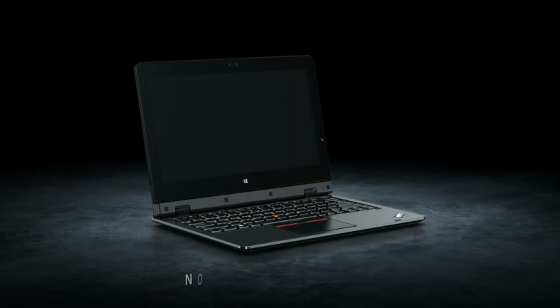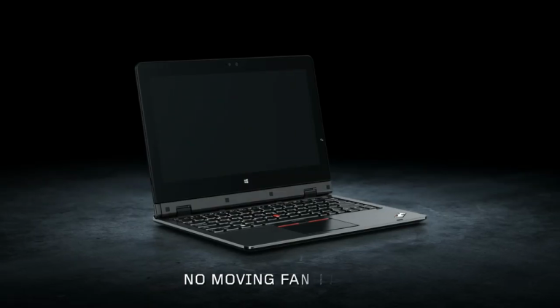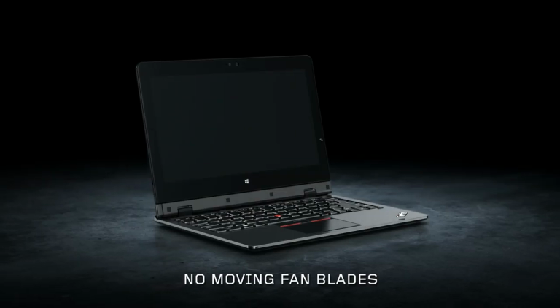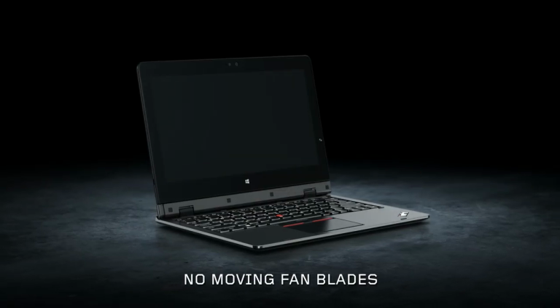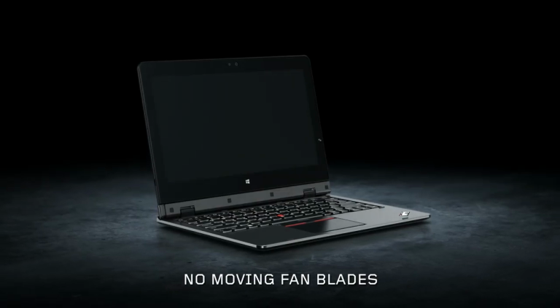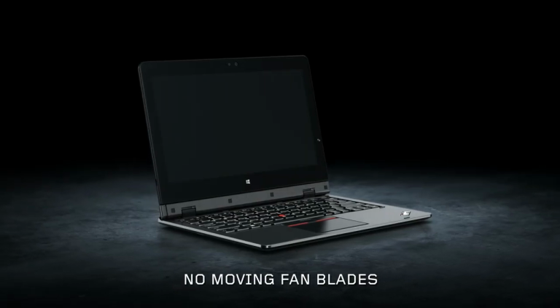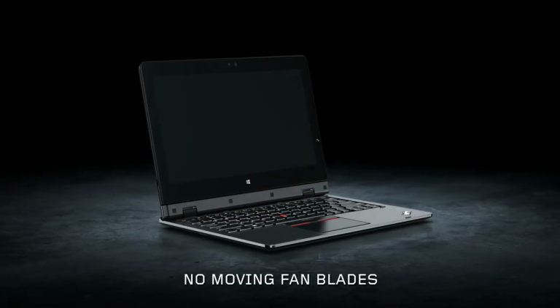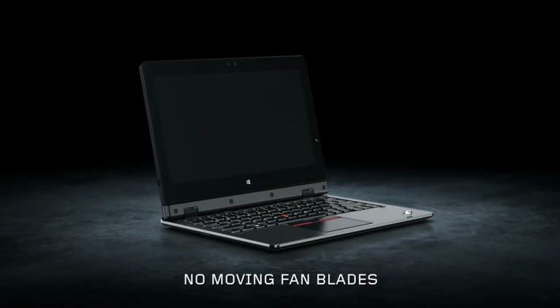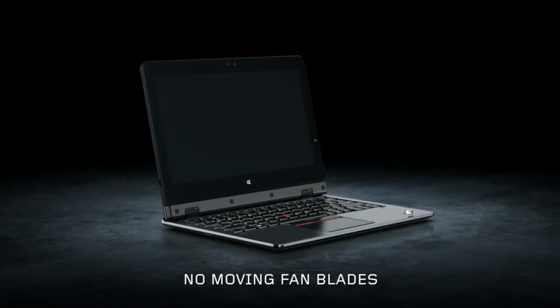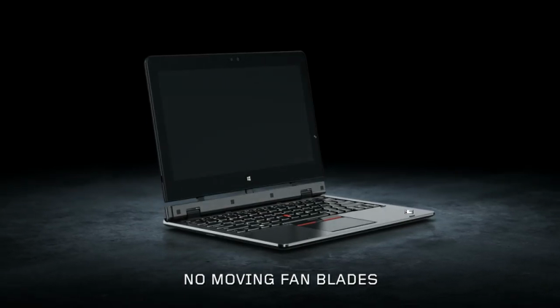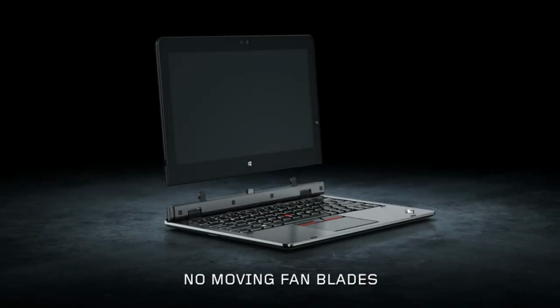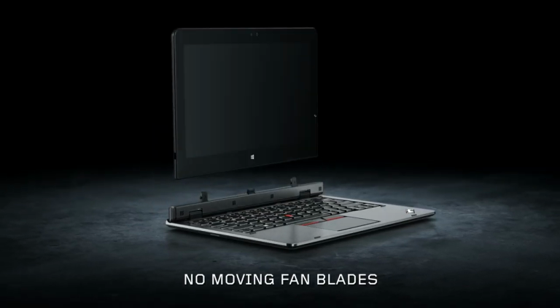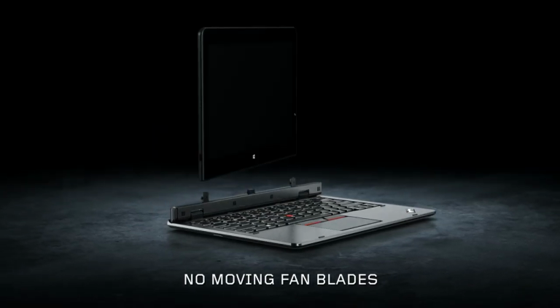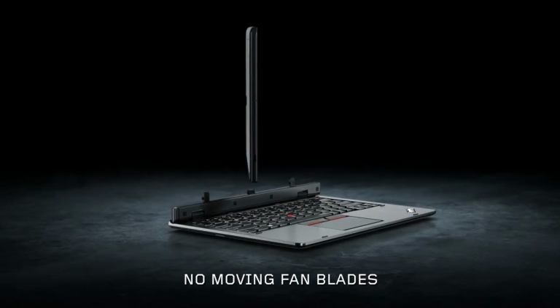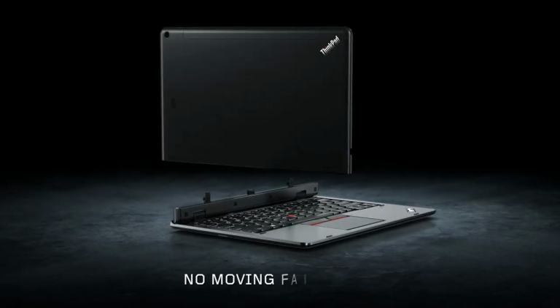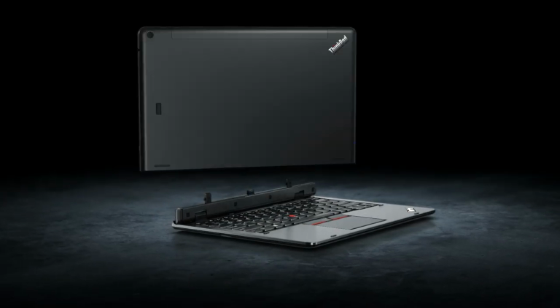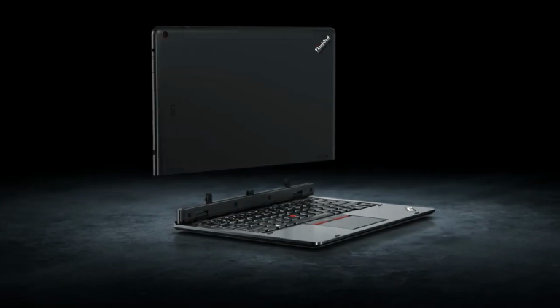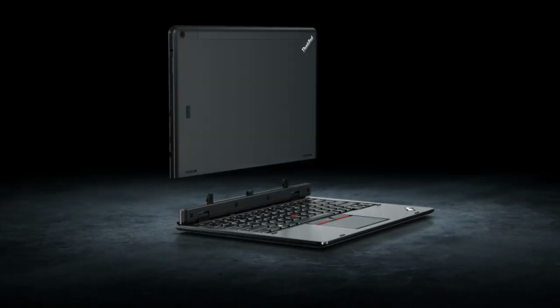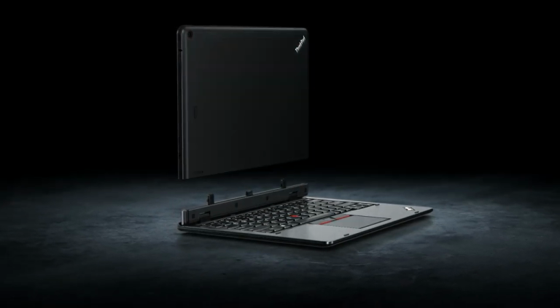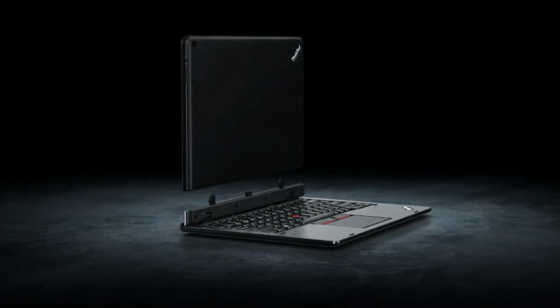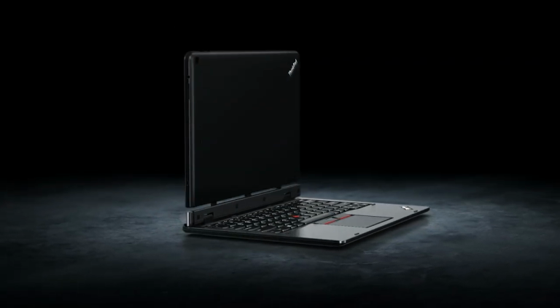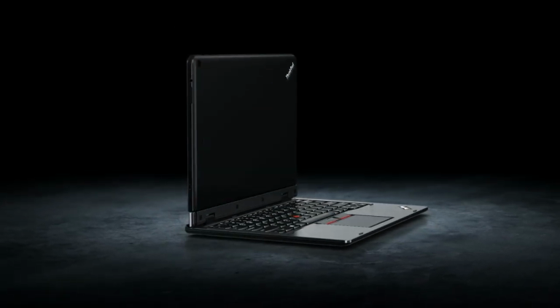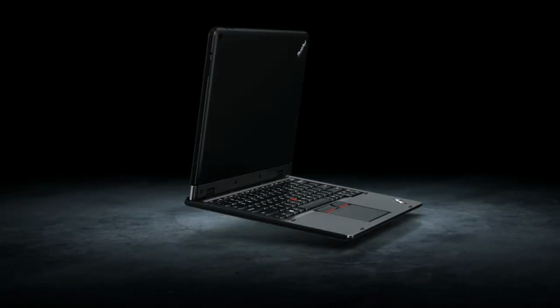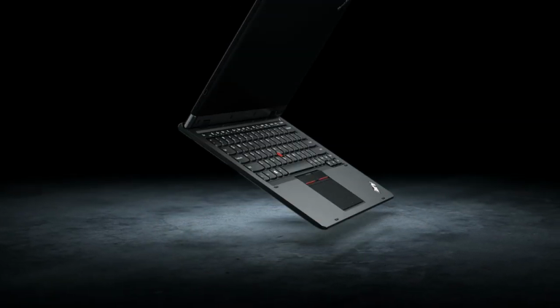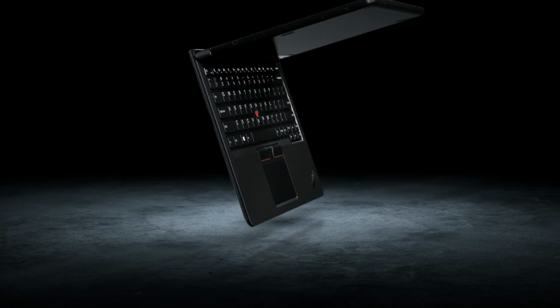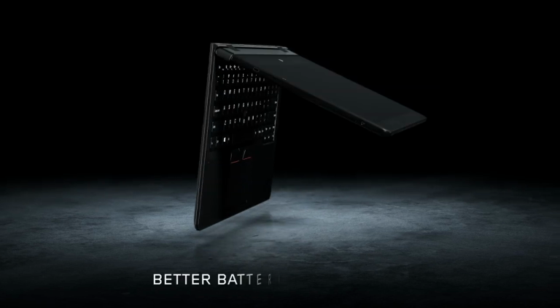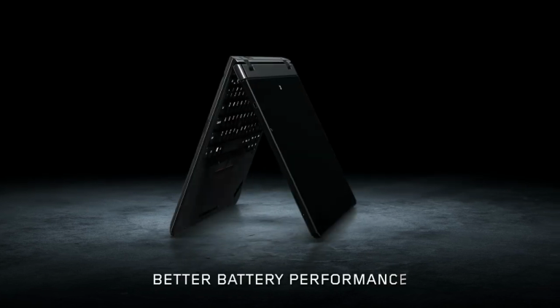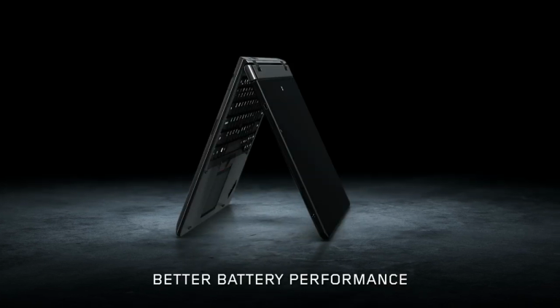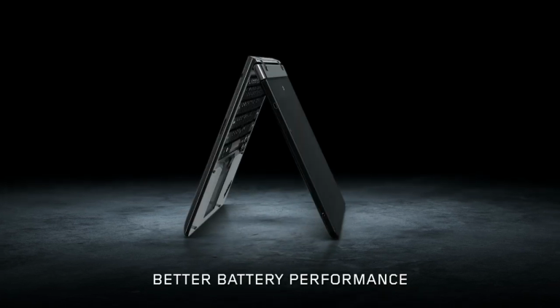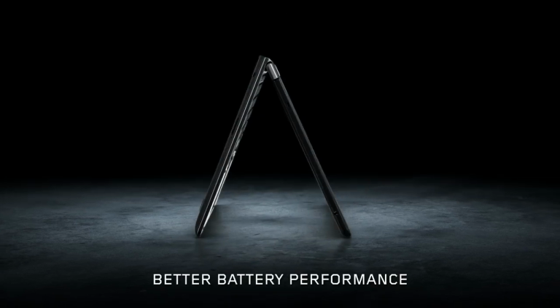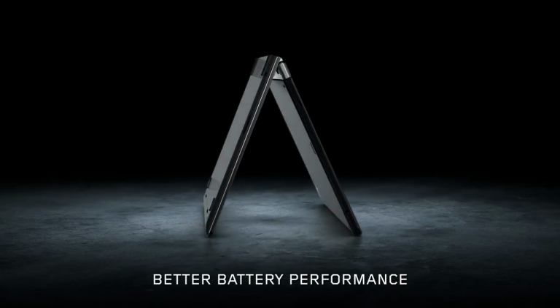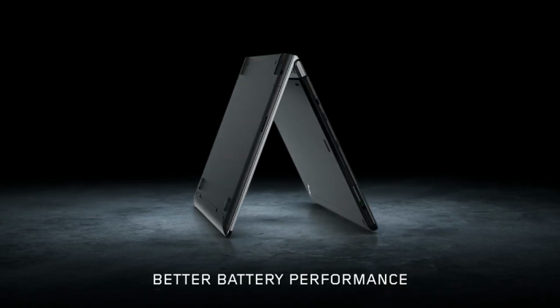Featuring no moving parts, fanless cooling increases durability and delivers an improved battery performance.